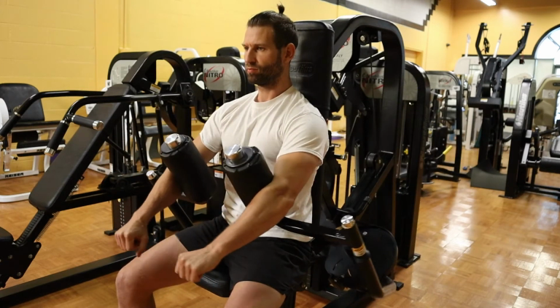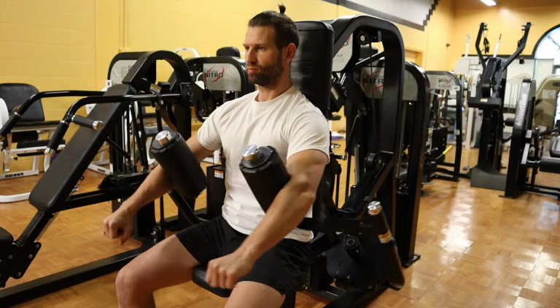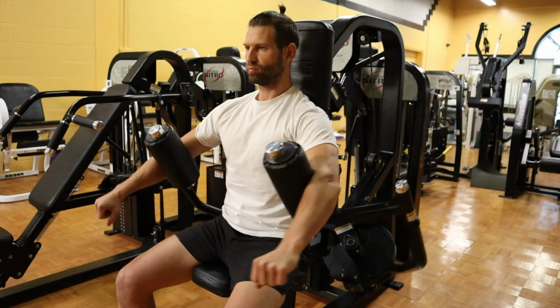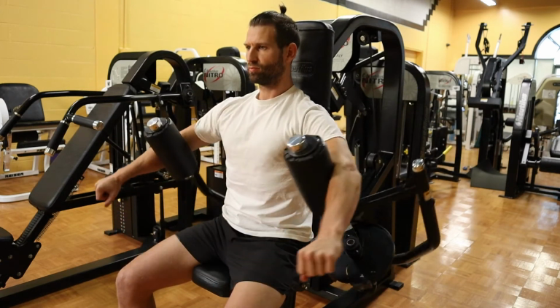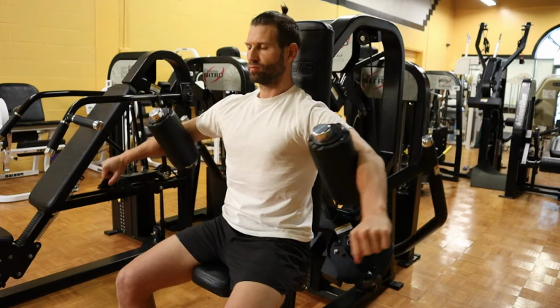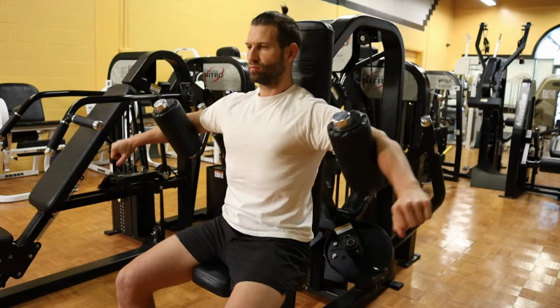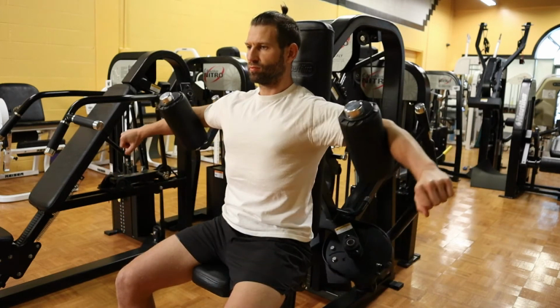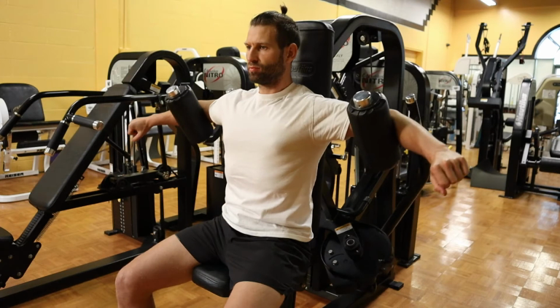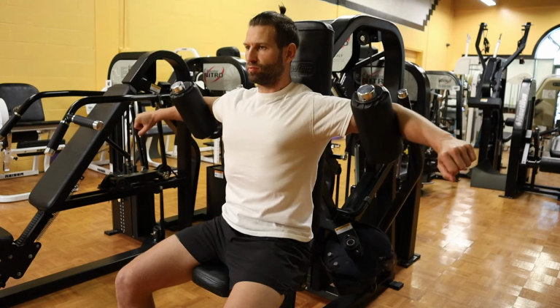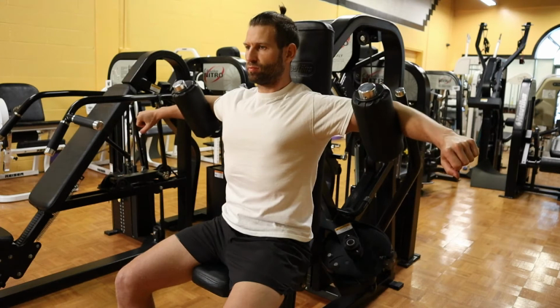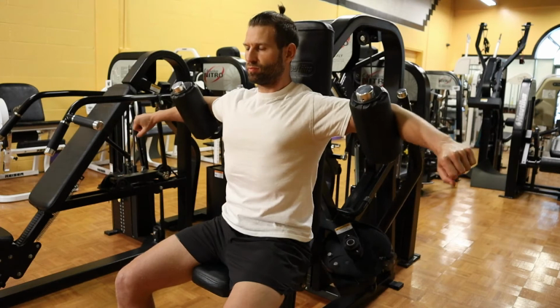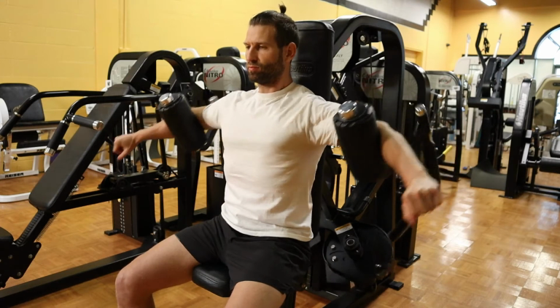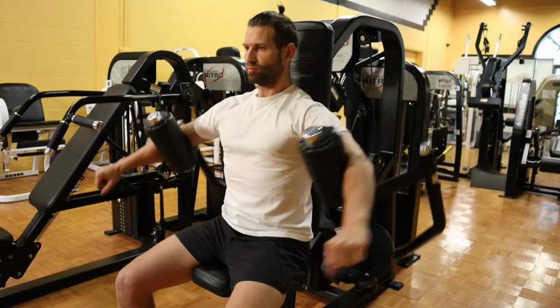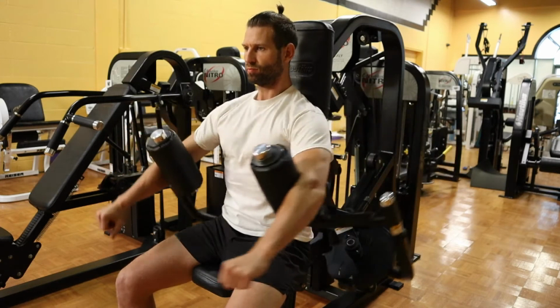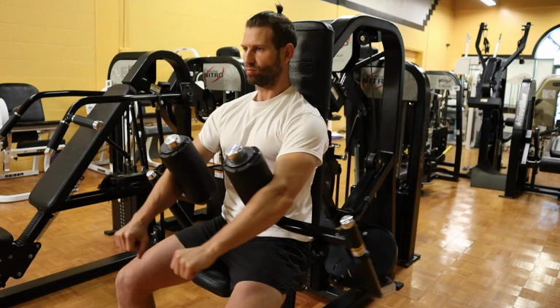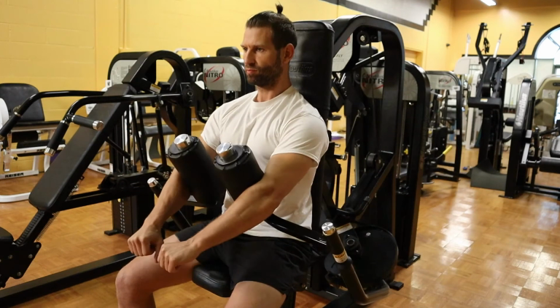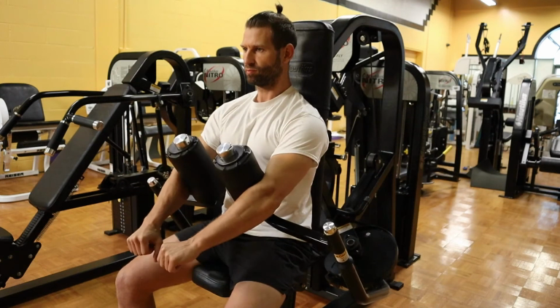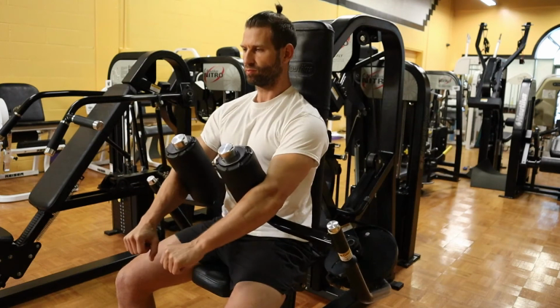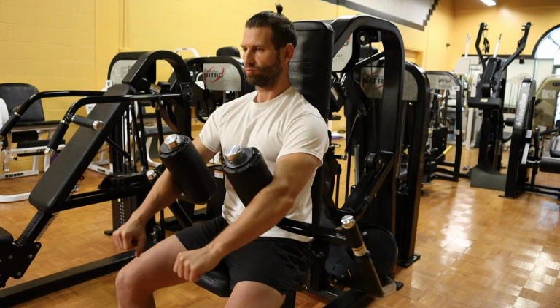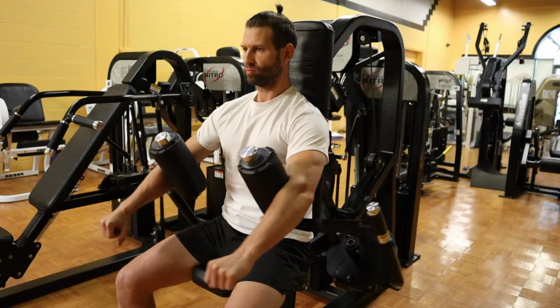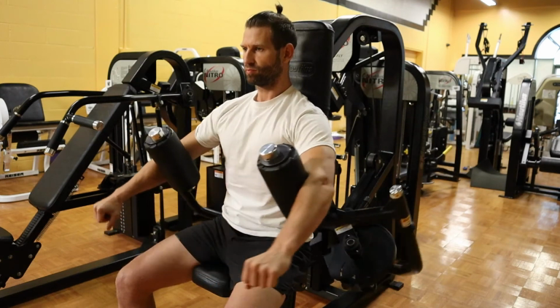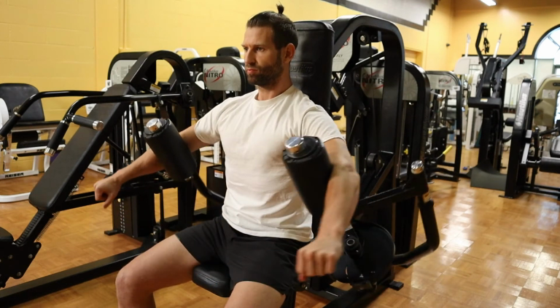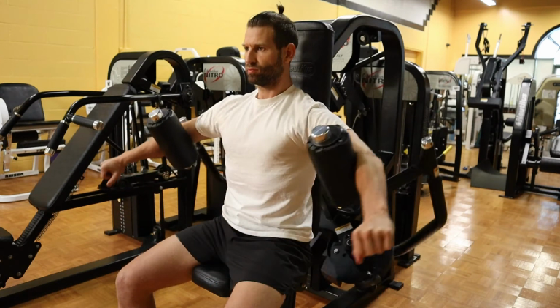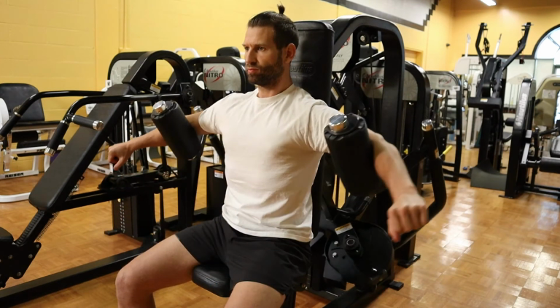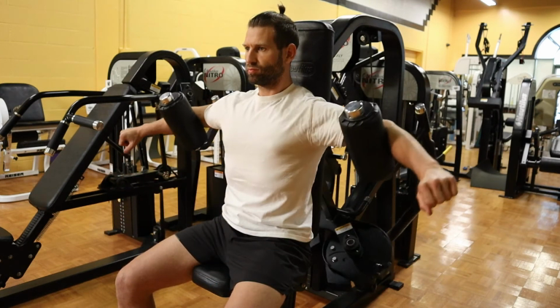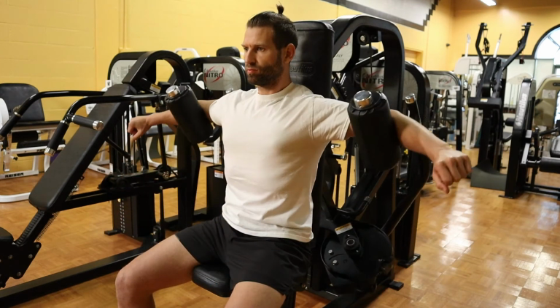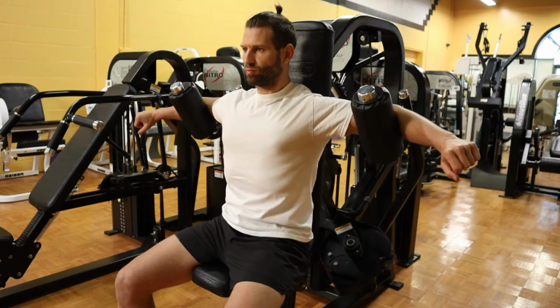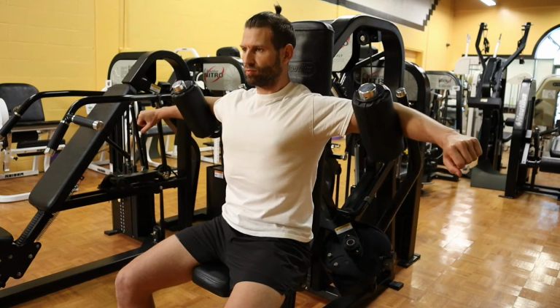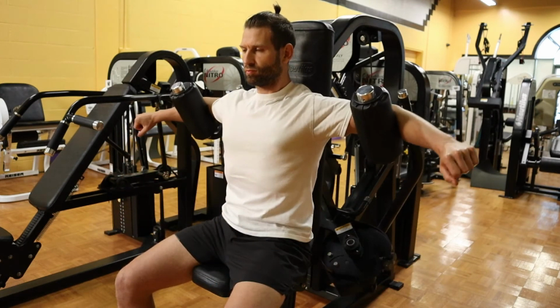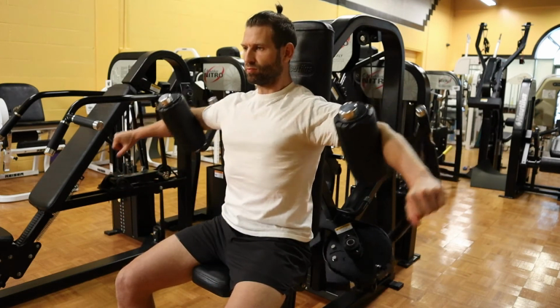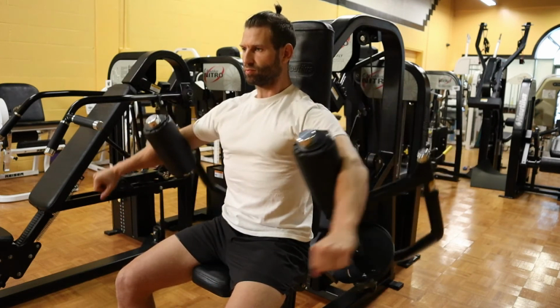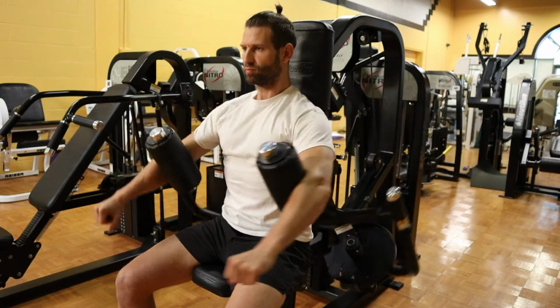Think about squeezing your chest muscles and bring your elbows down and in together, then come back up with control.